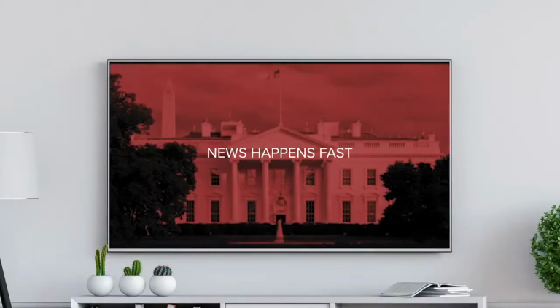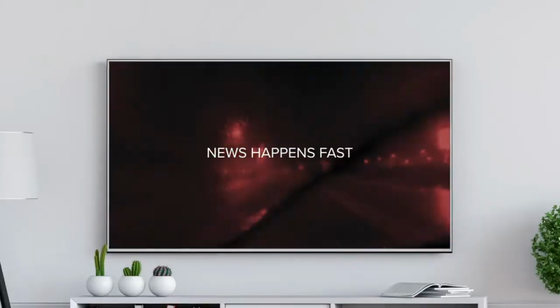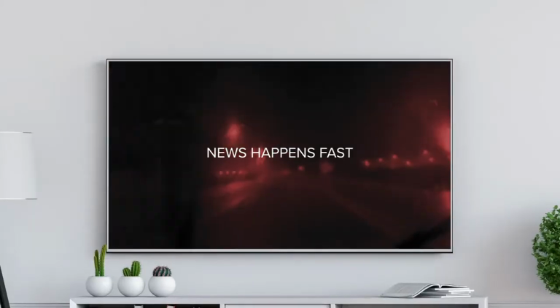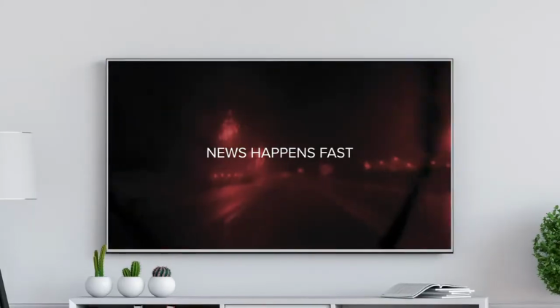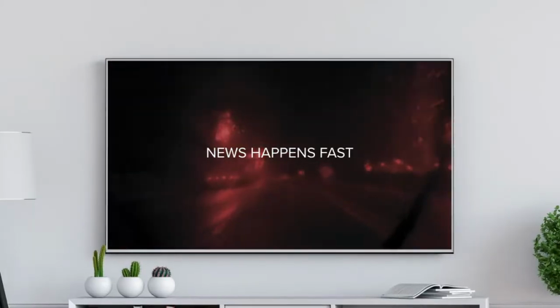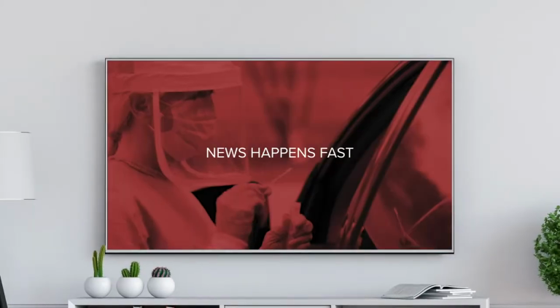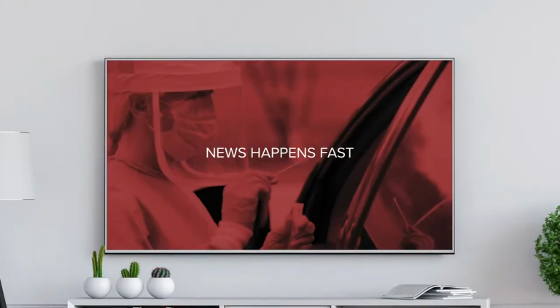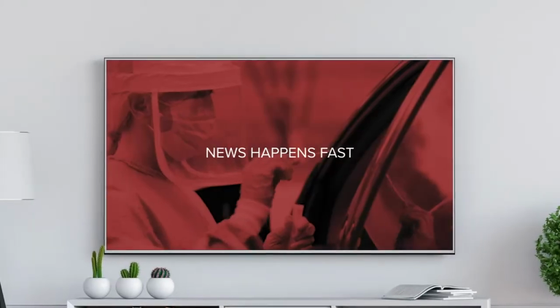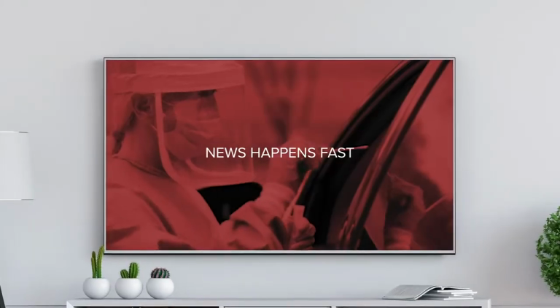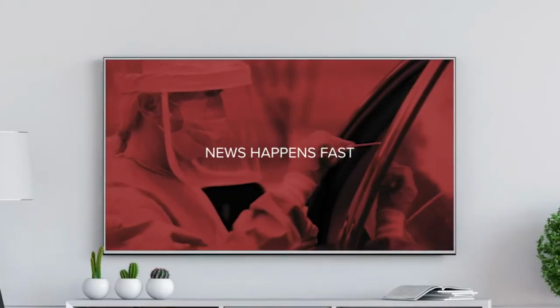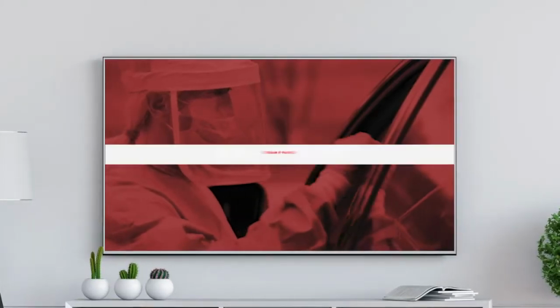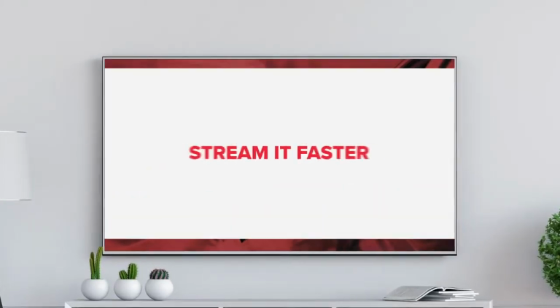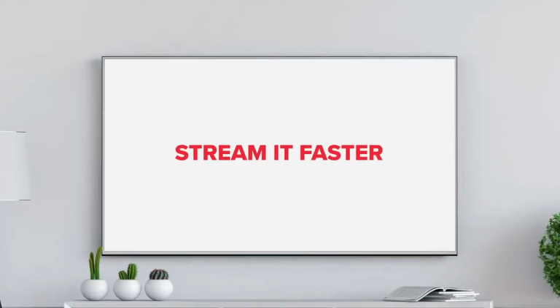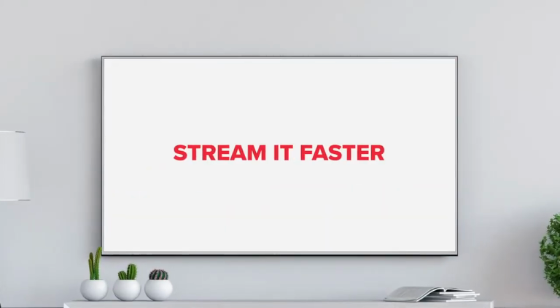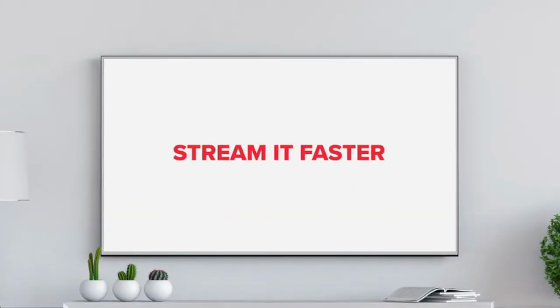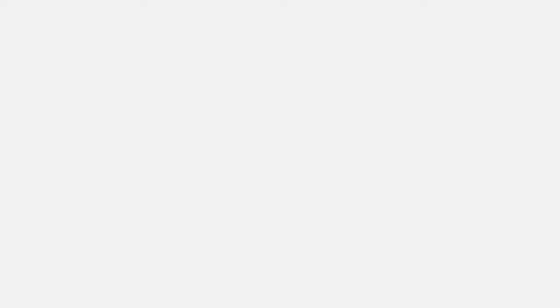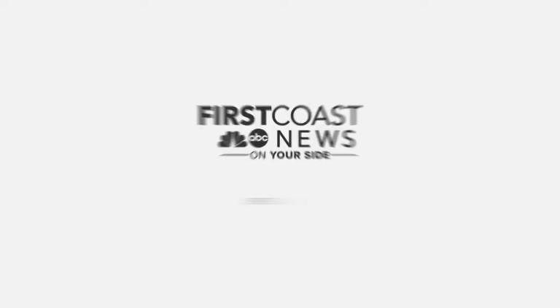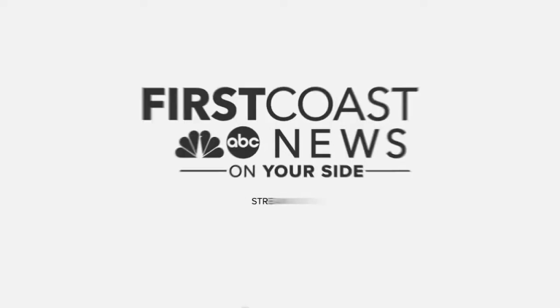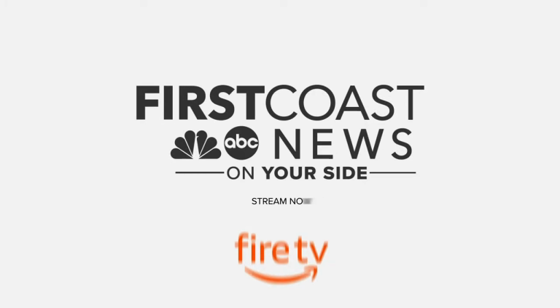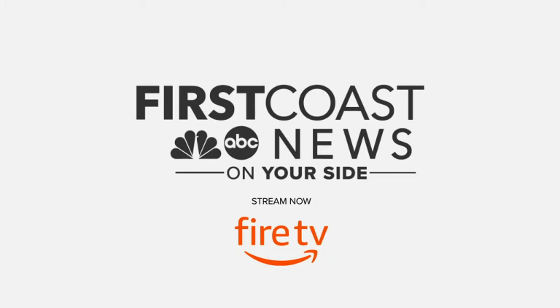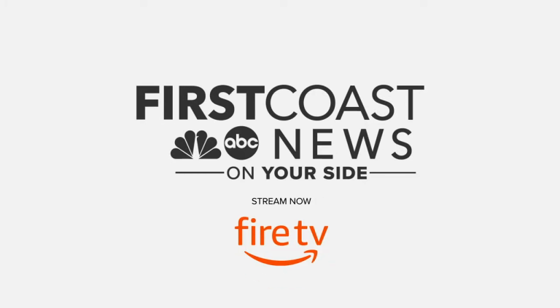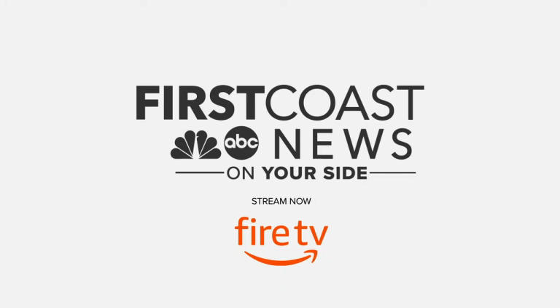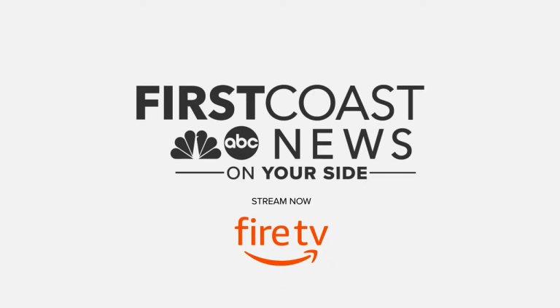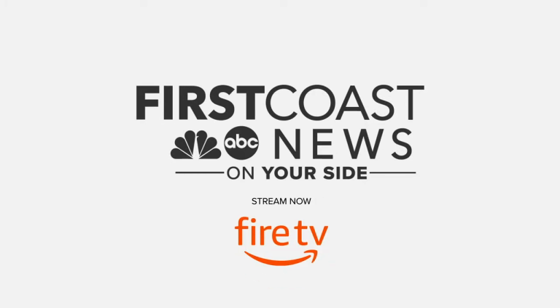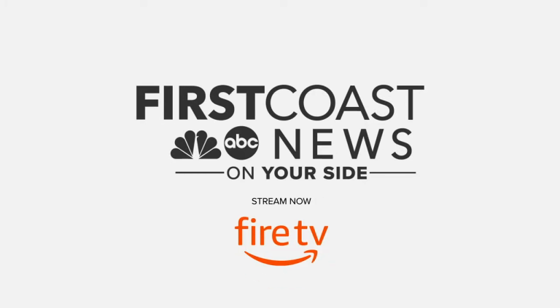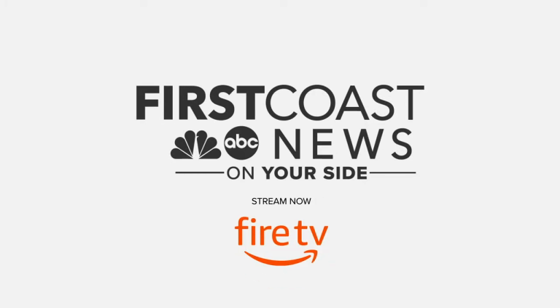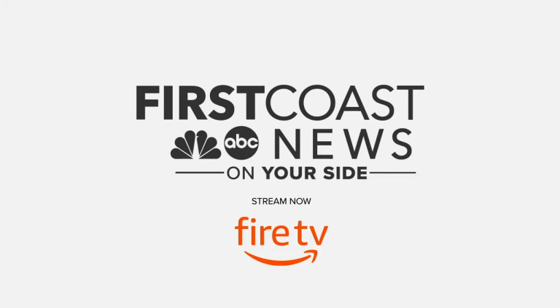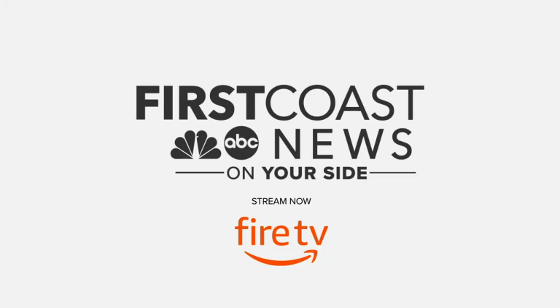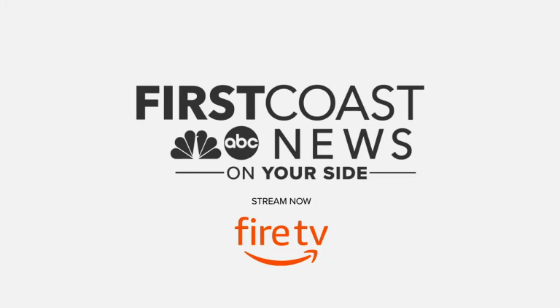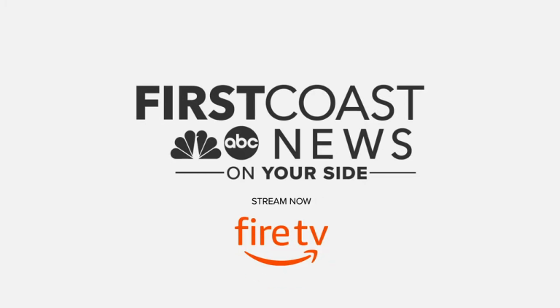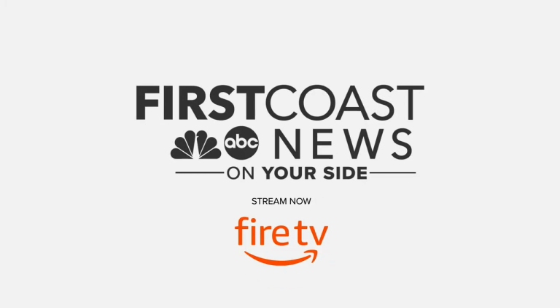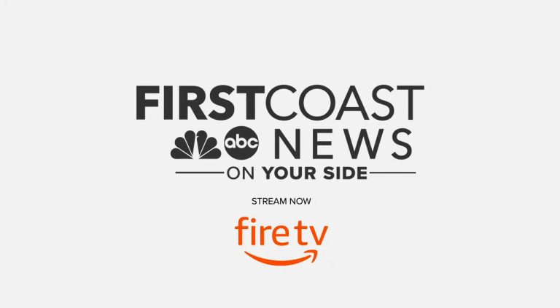News happens fast. Stream it faster. Download First Coast News on Fire TV today.